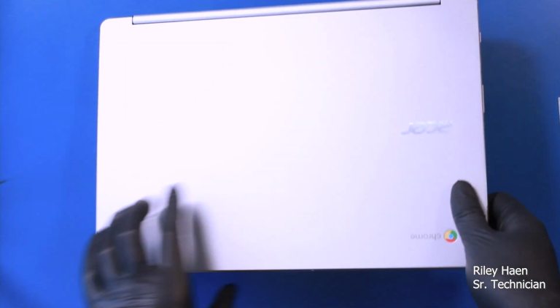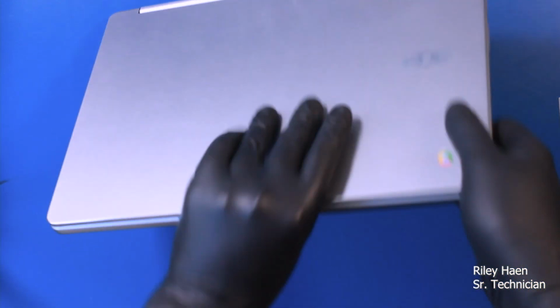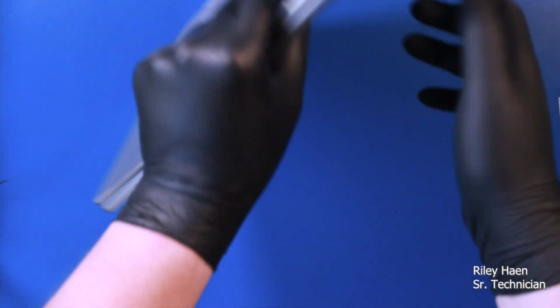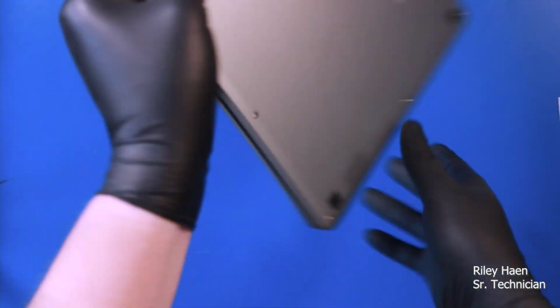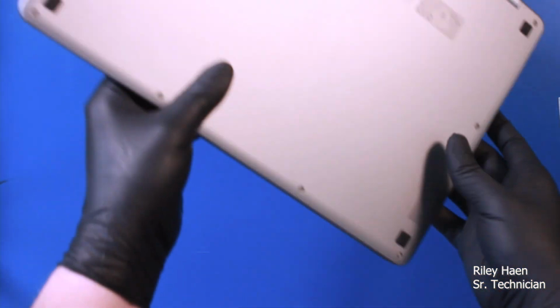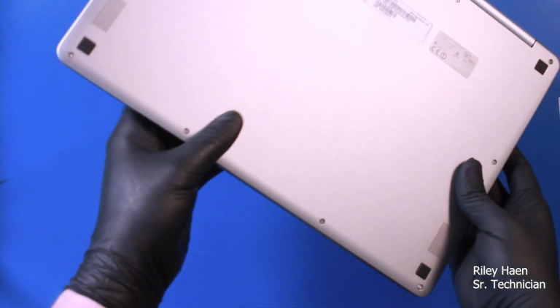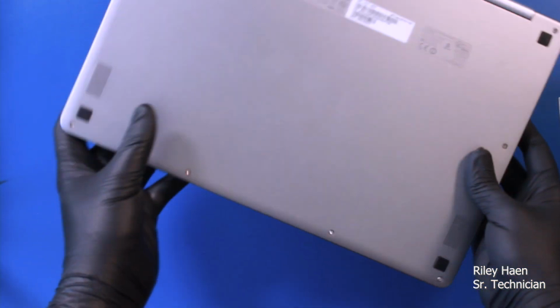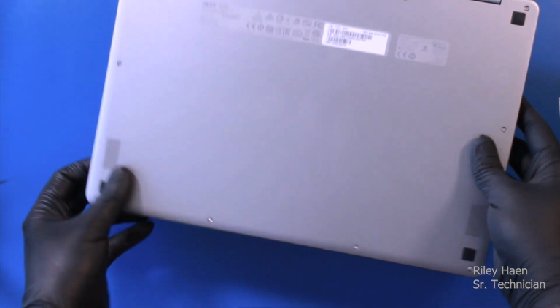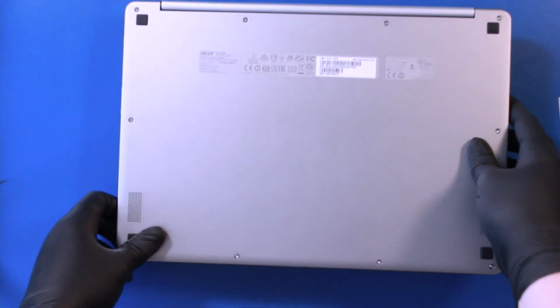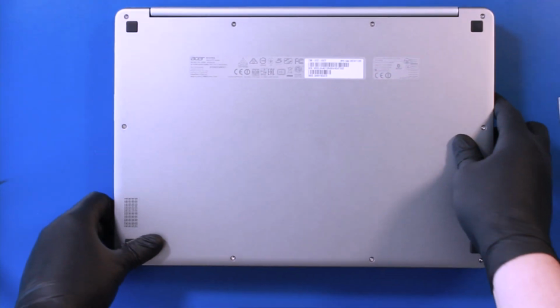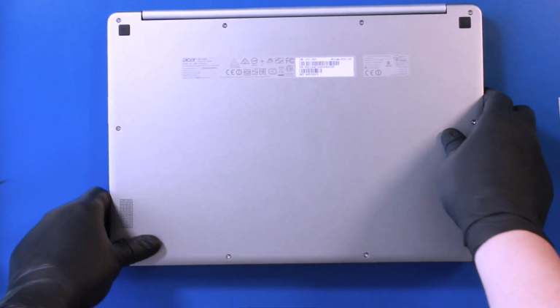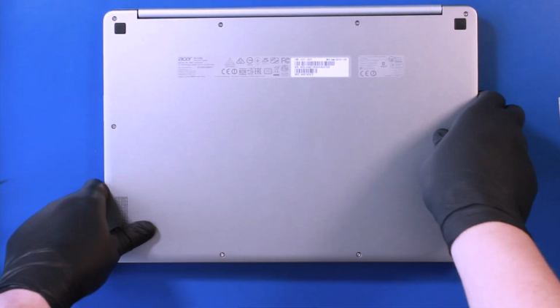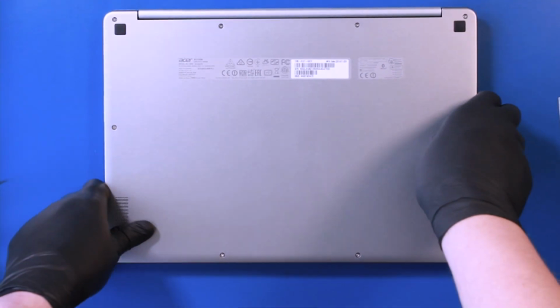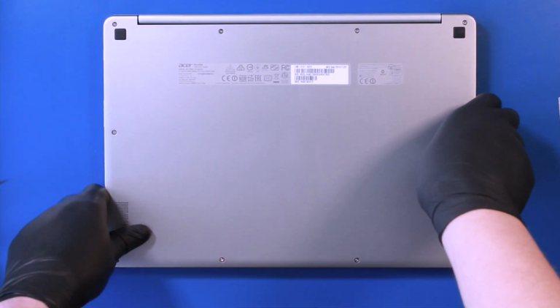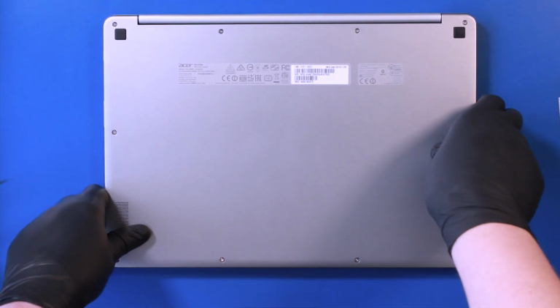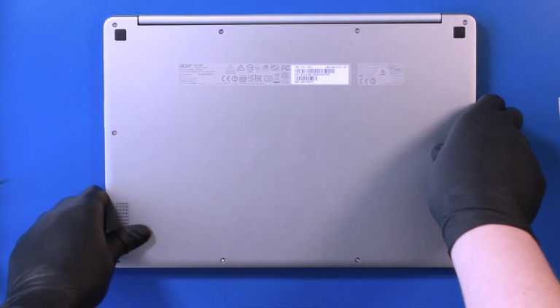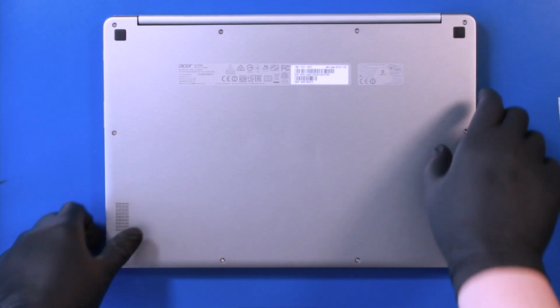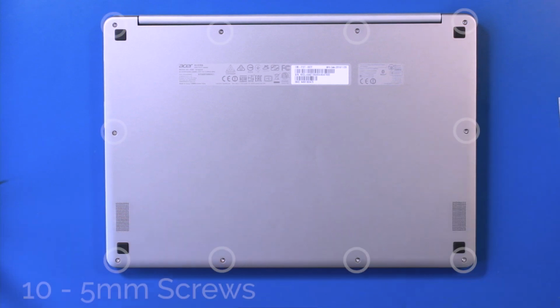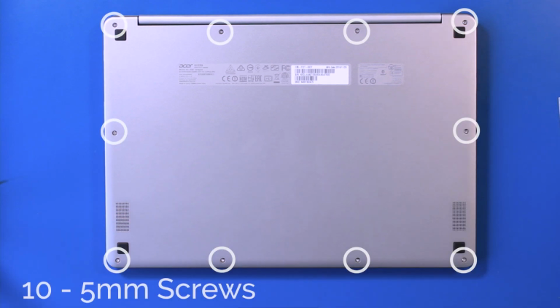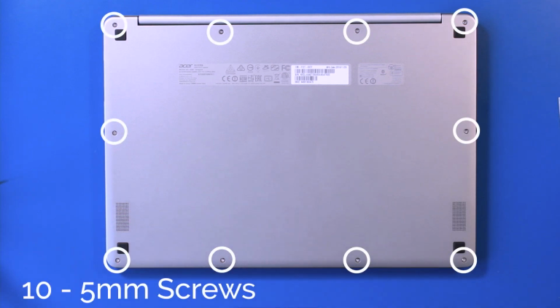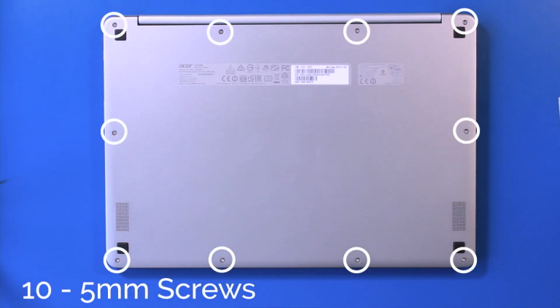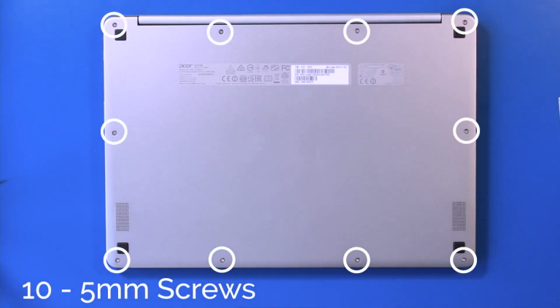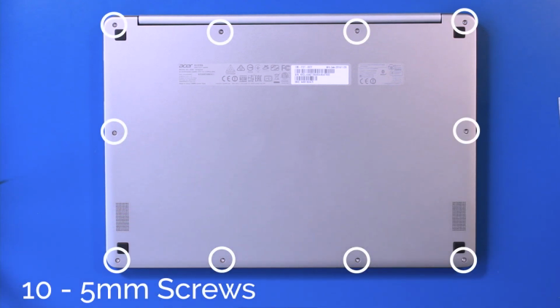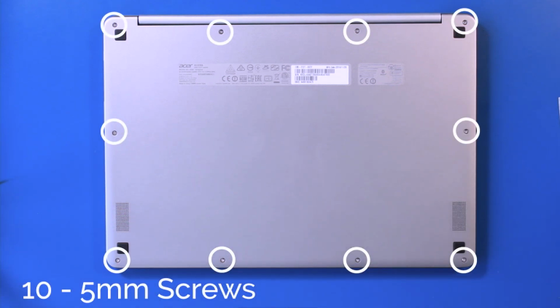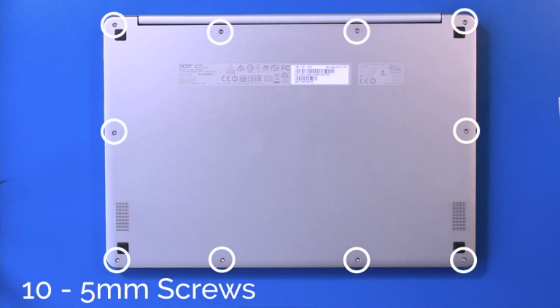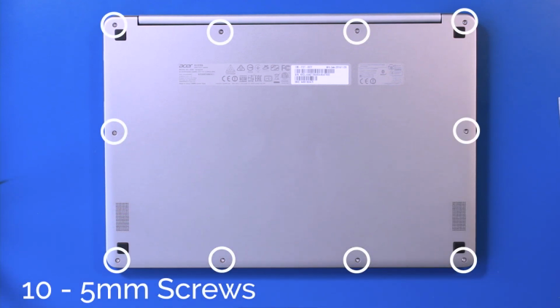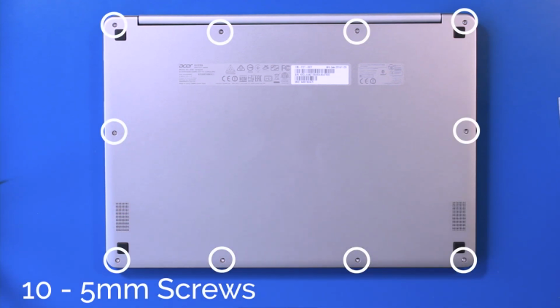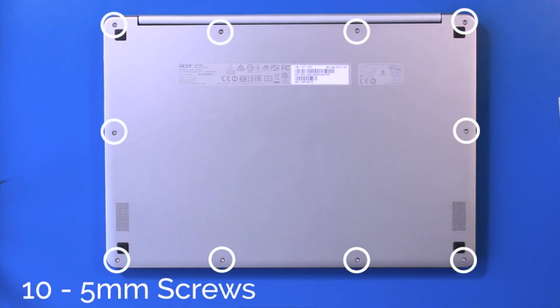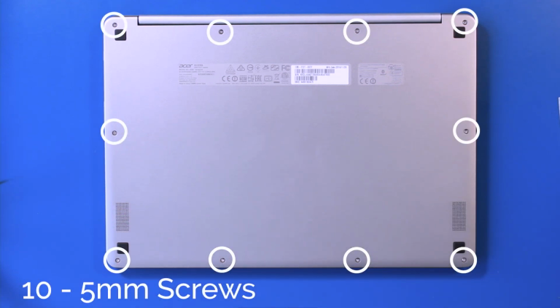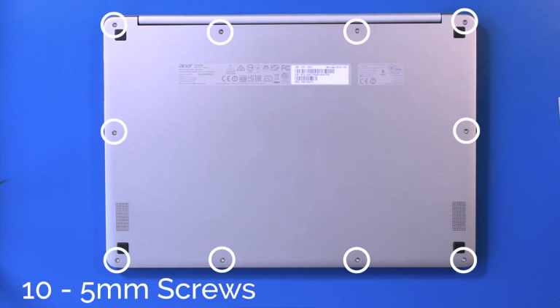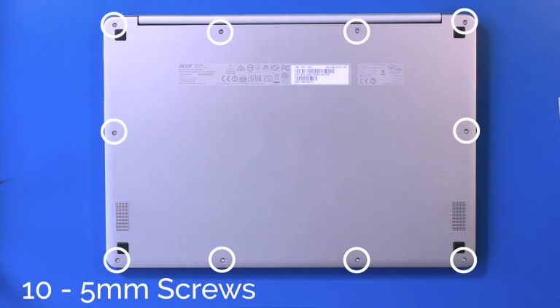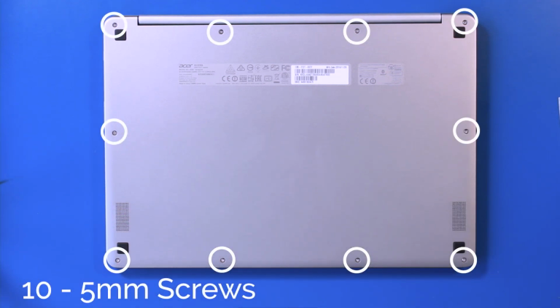Flip the unit over and remove the 10 5mm screws from the bottom cover.